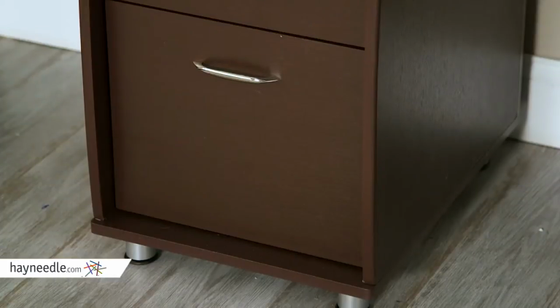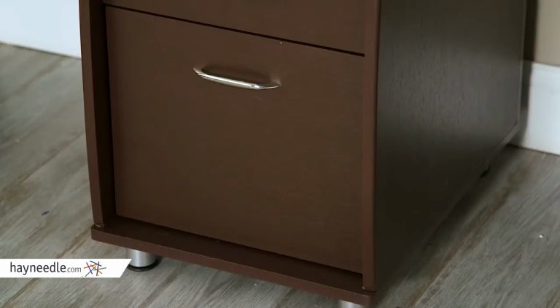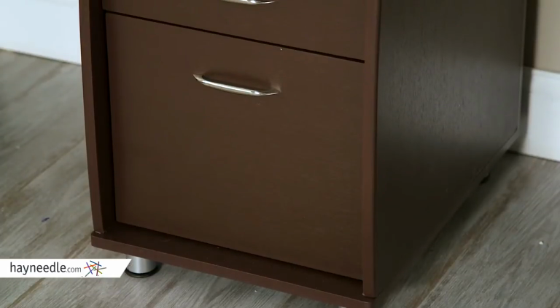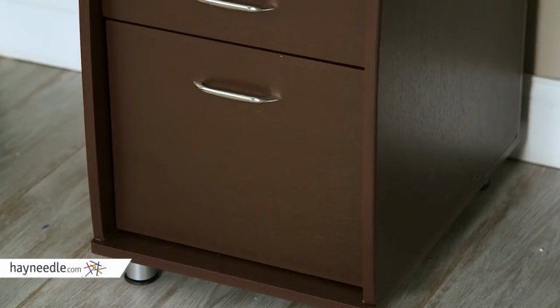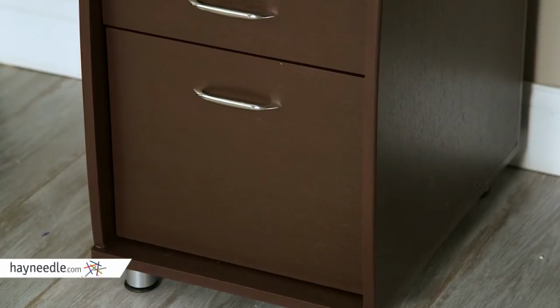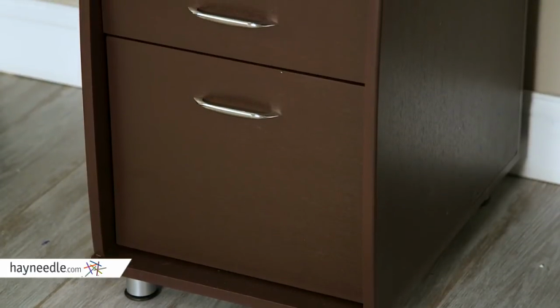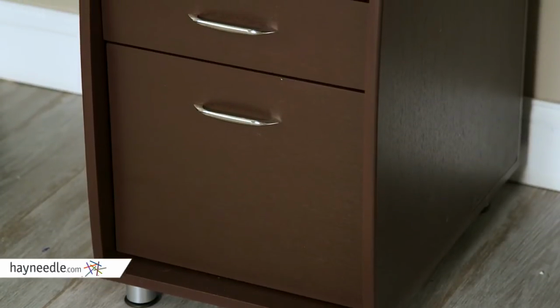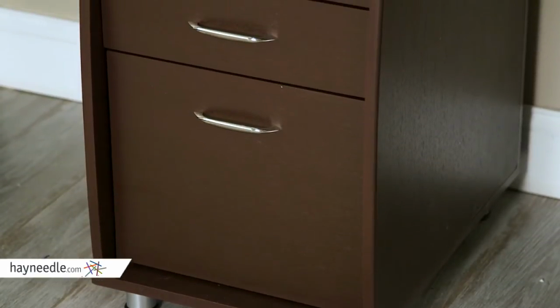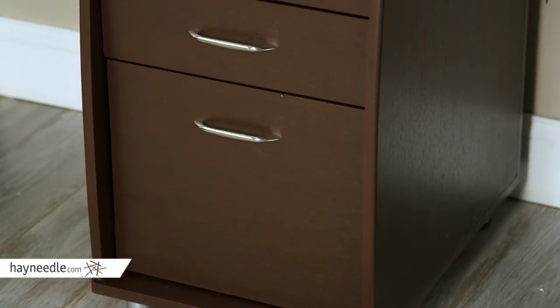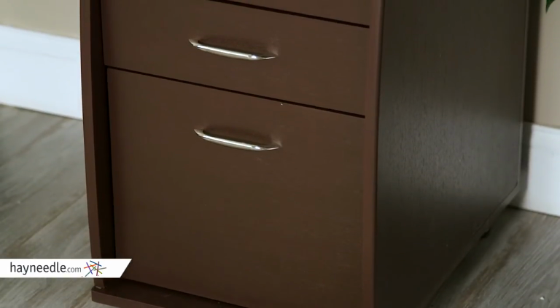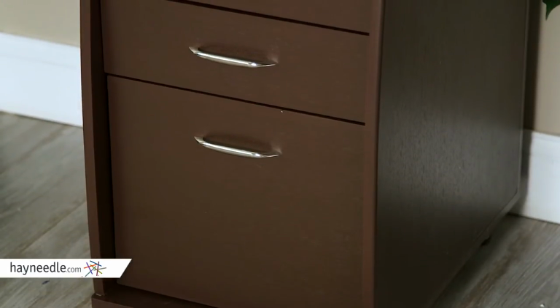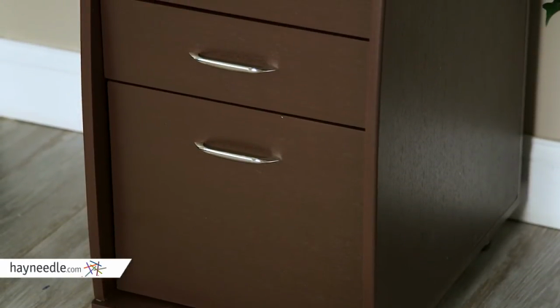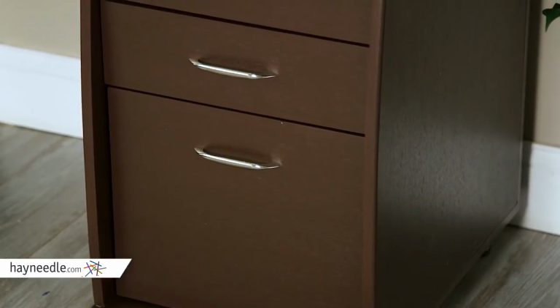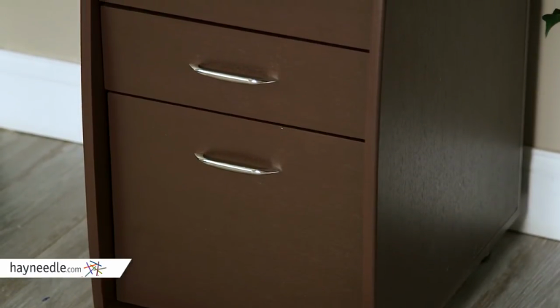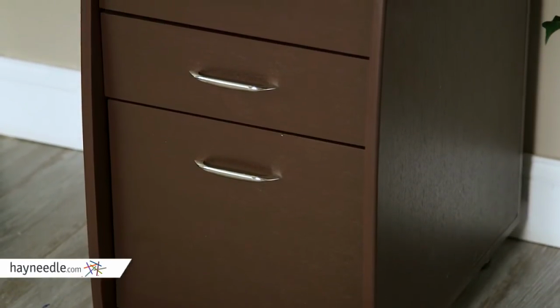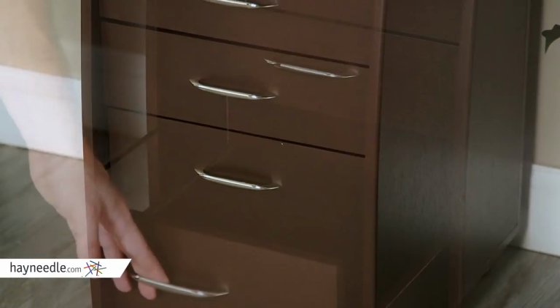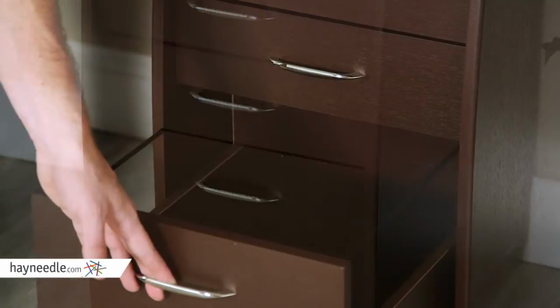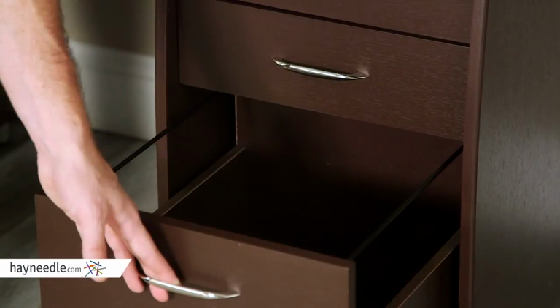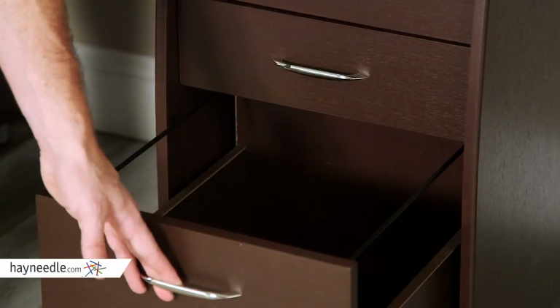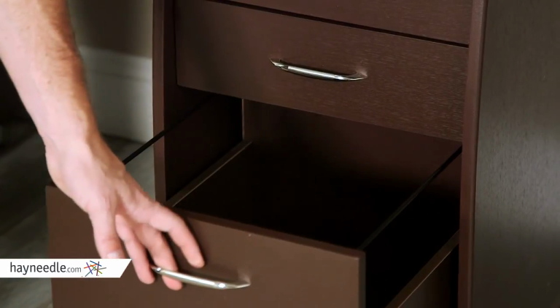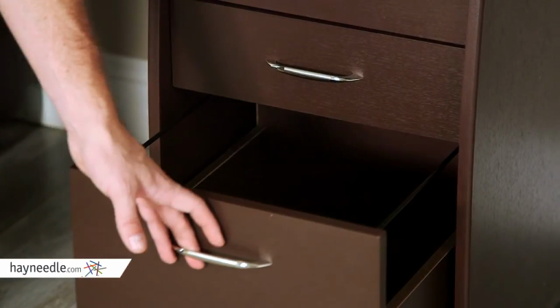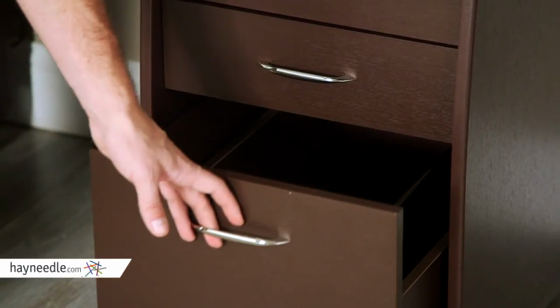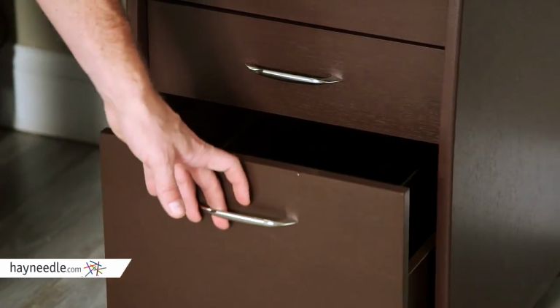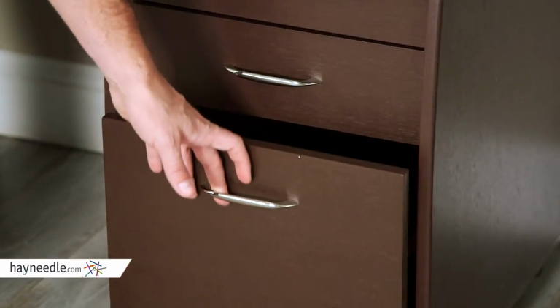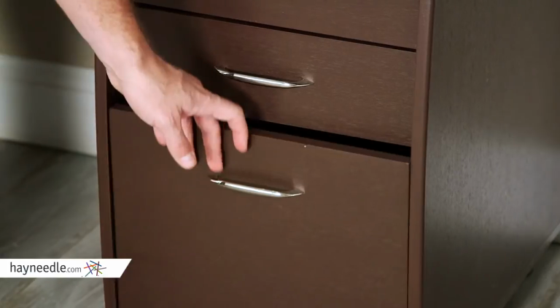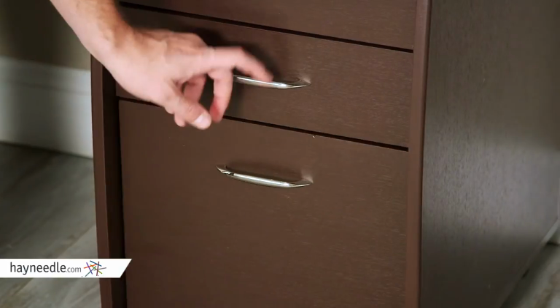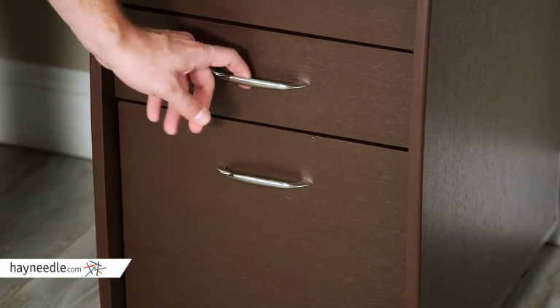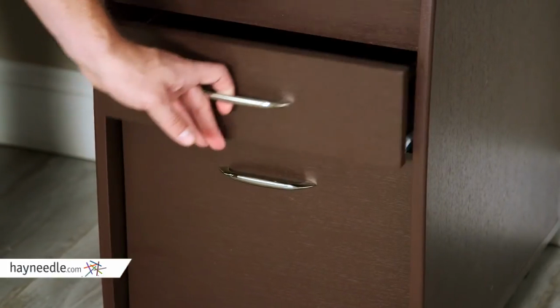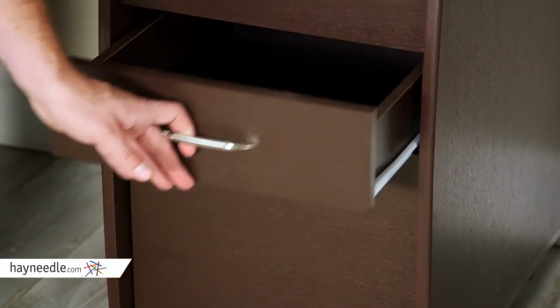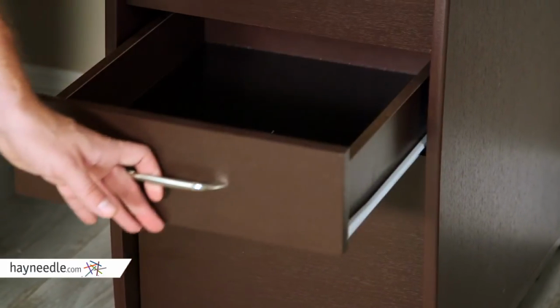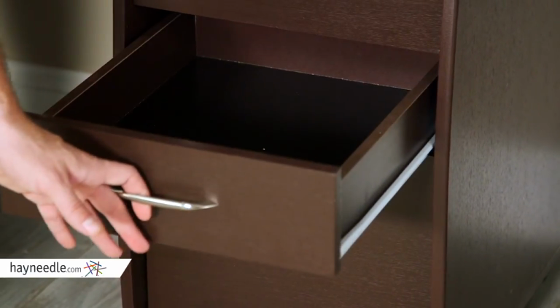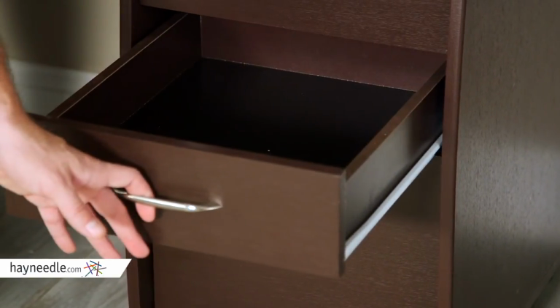It has three spacious storage drawers, one of which features a hanging file cabinet while the other two have enough room for lots of stored items.